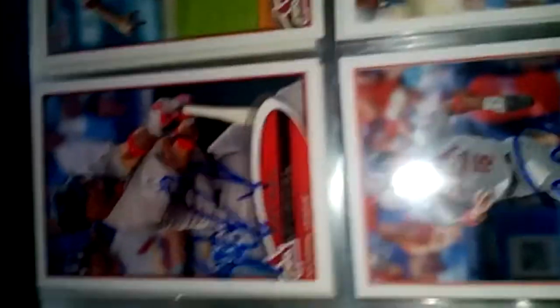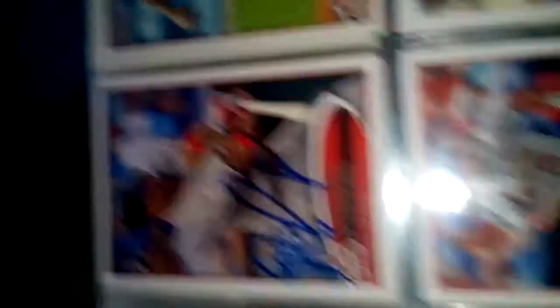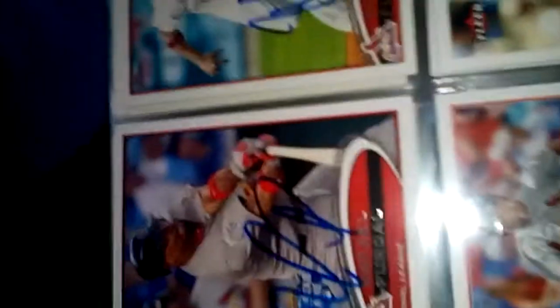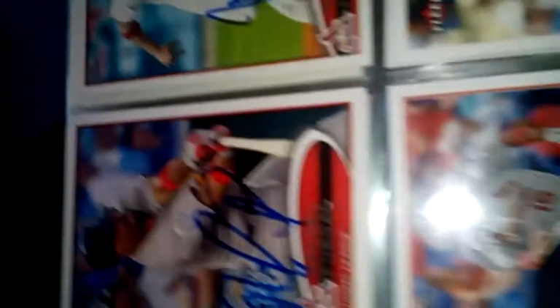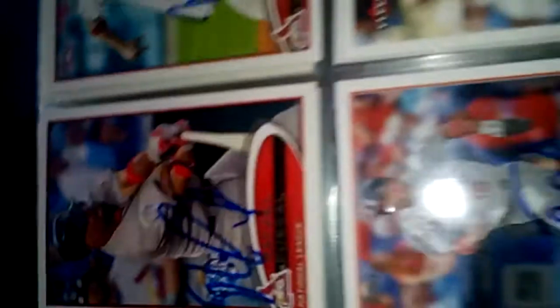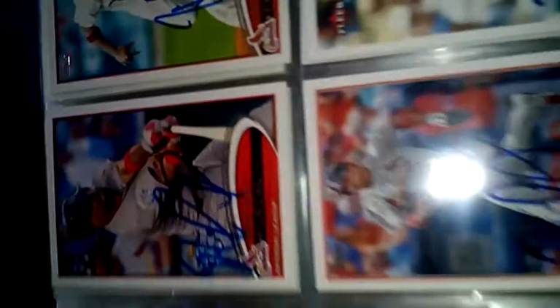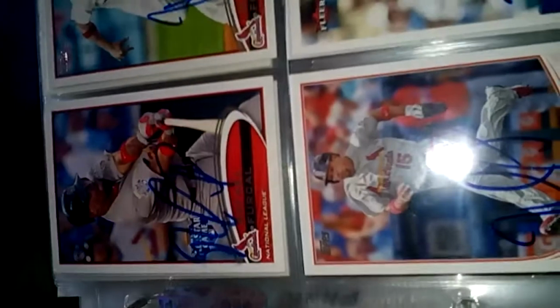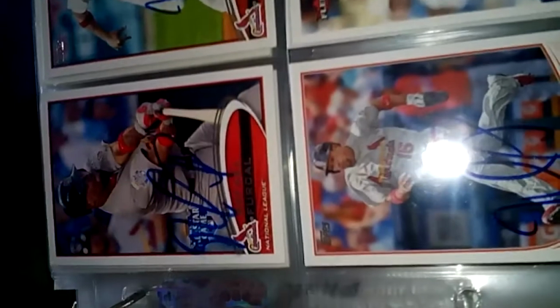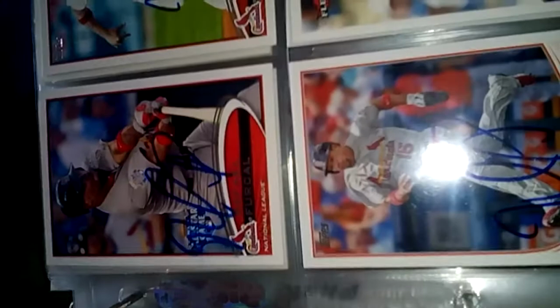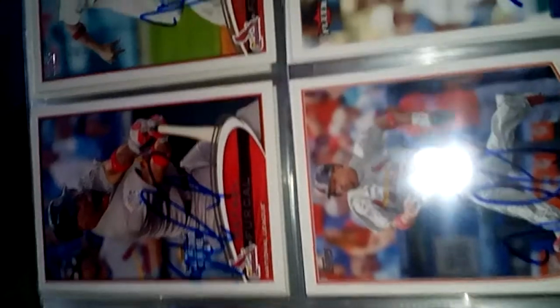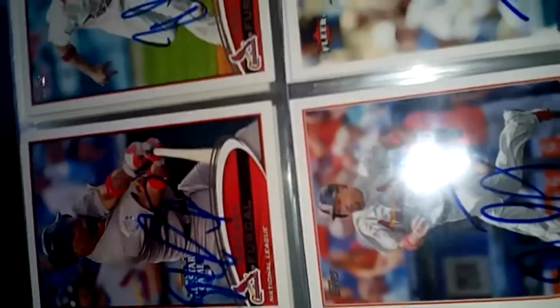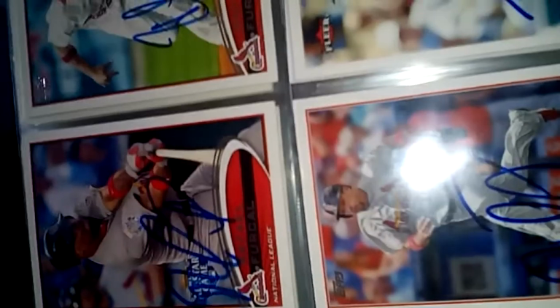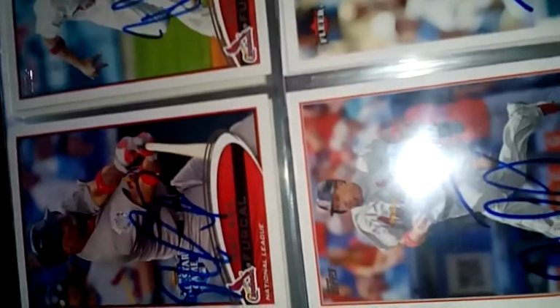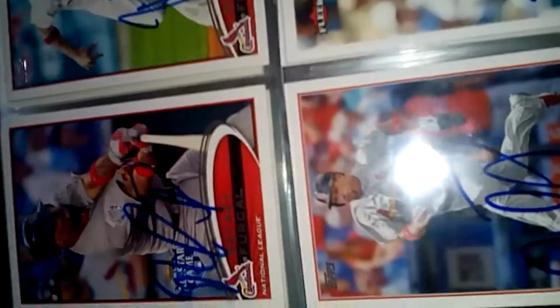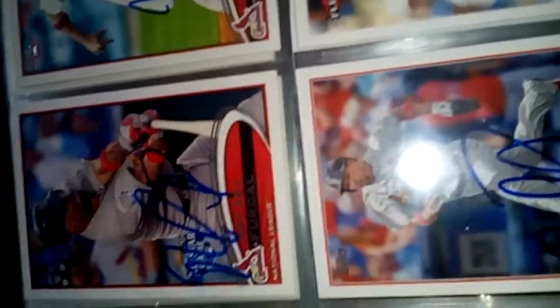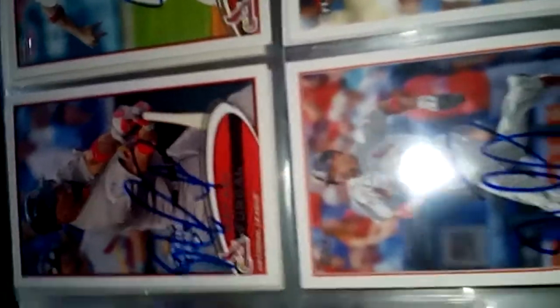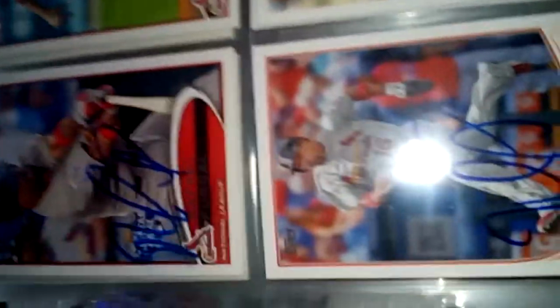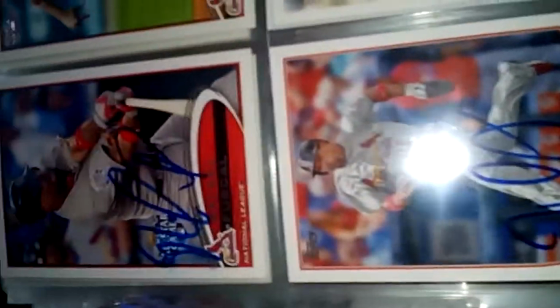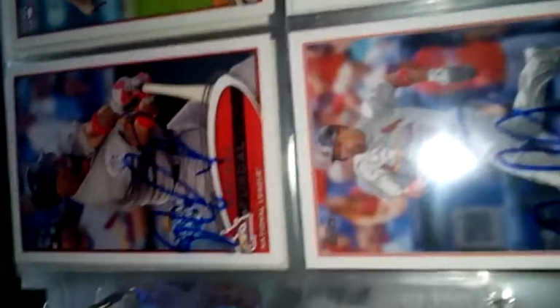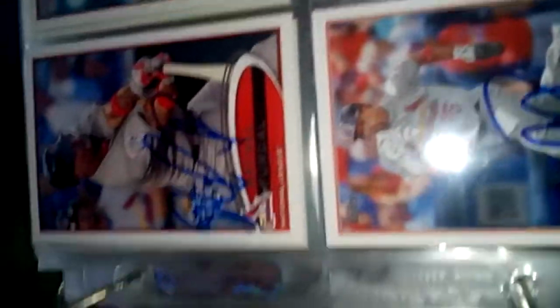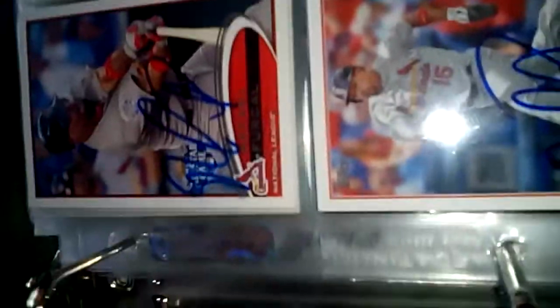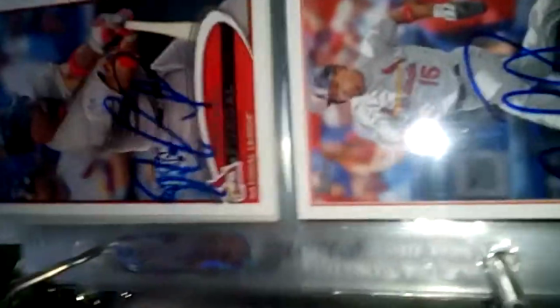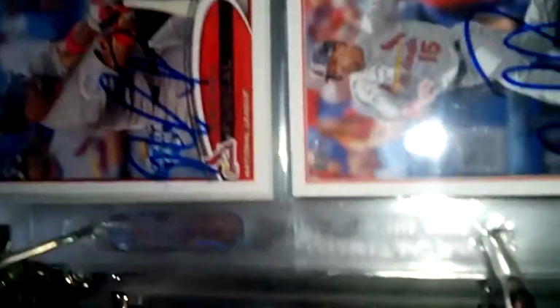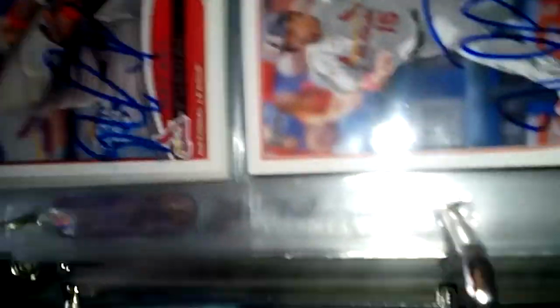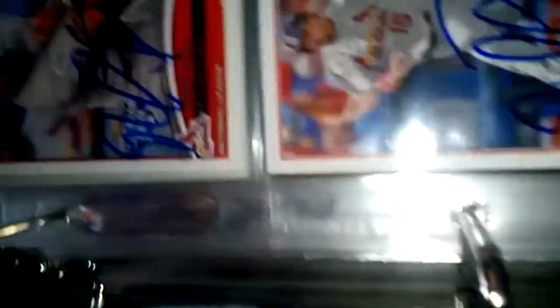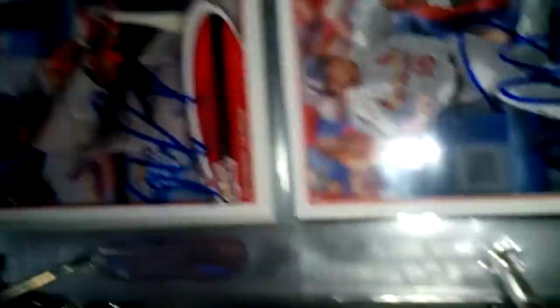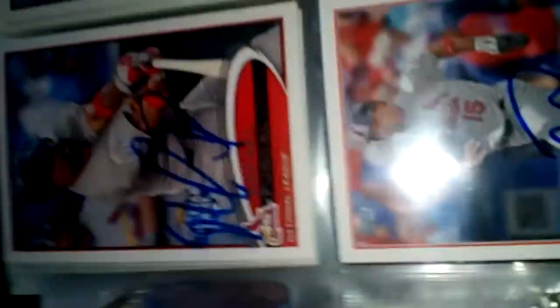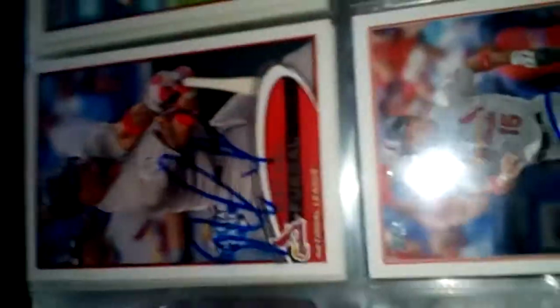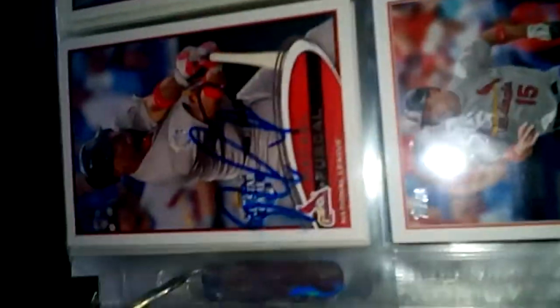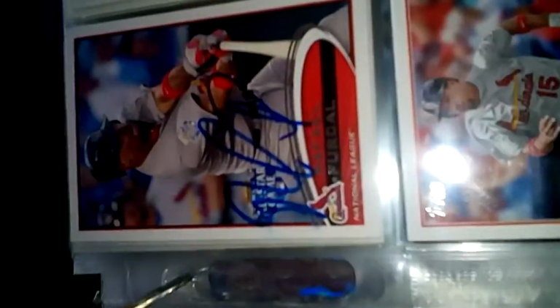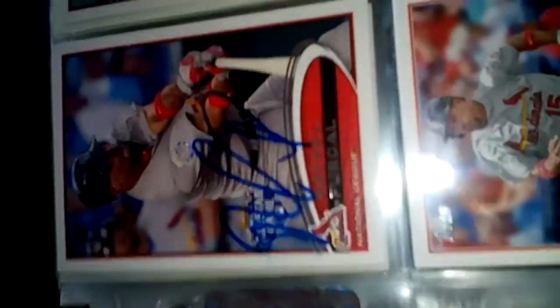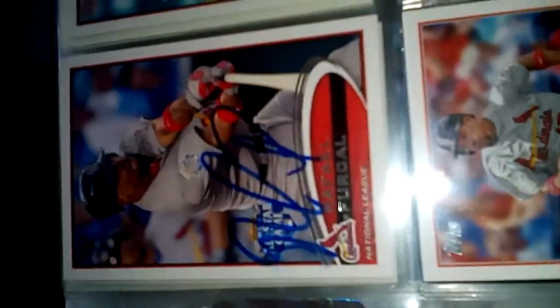Raphael Furcal was there rehabbing, and there were a couple prospects there, so let's get right into it.